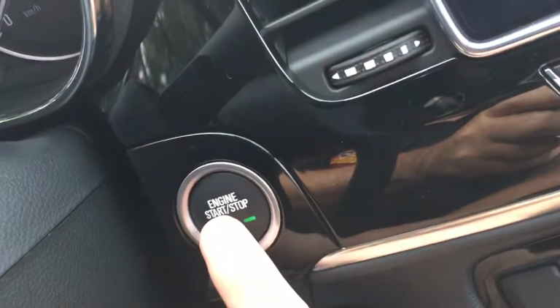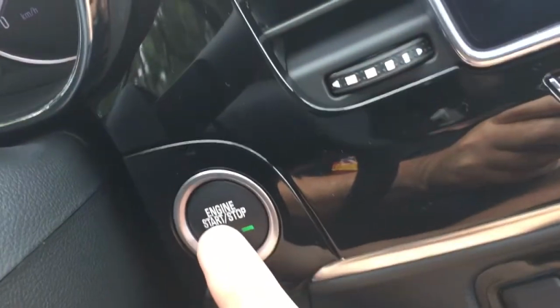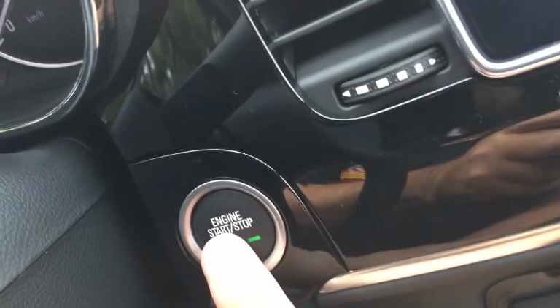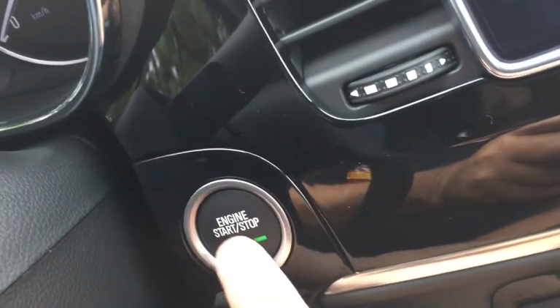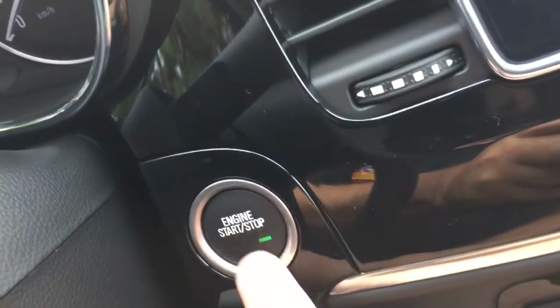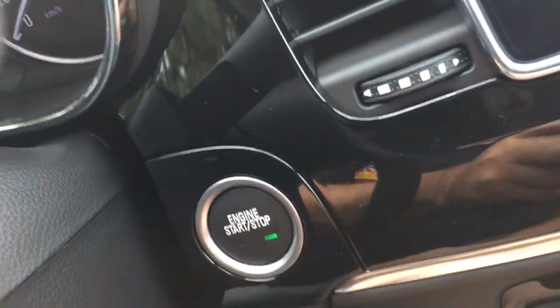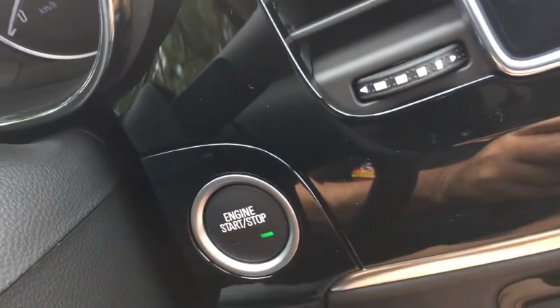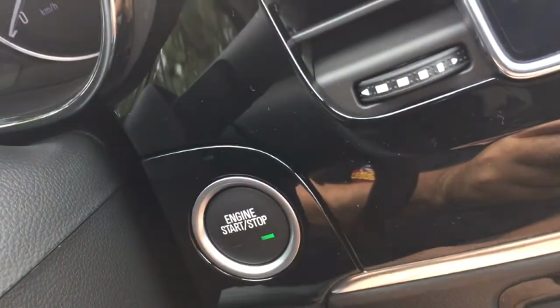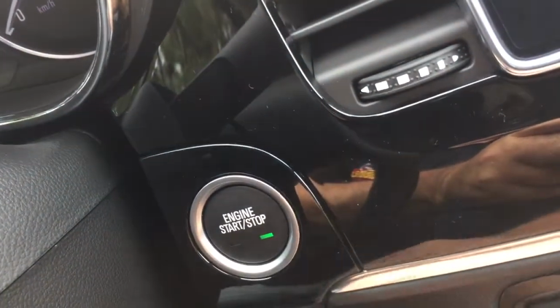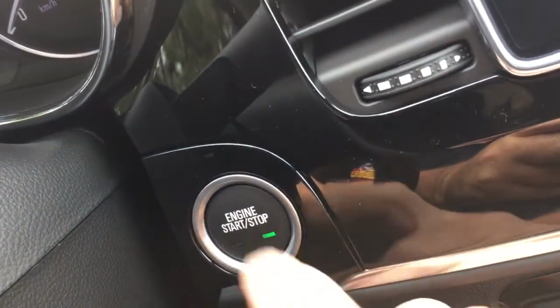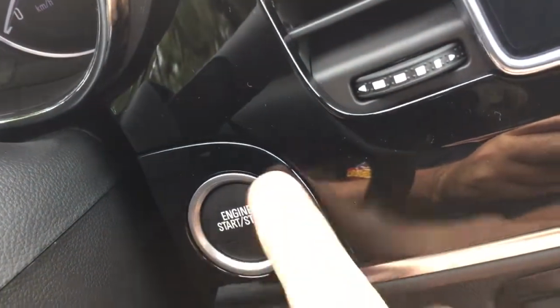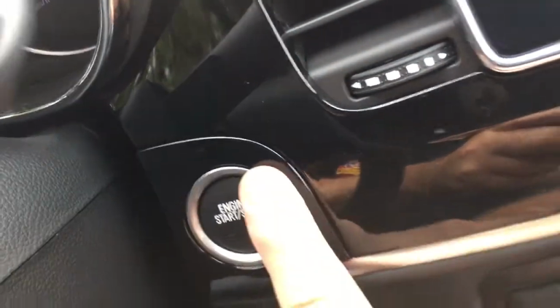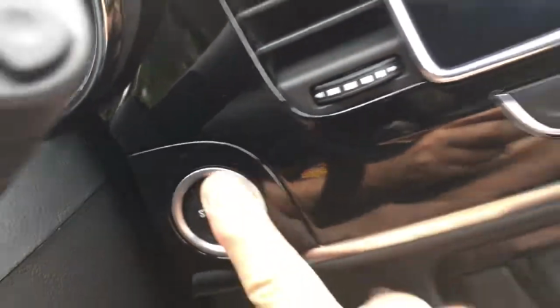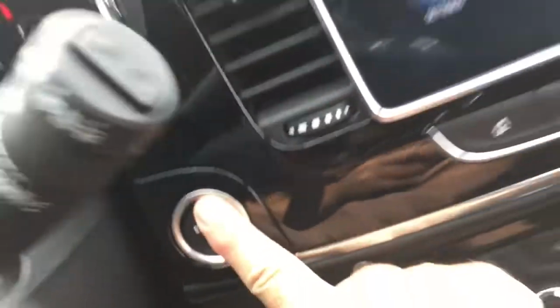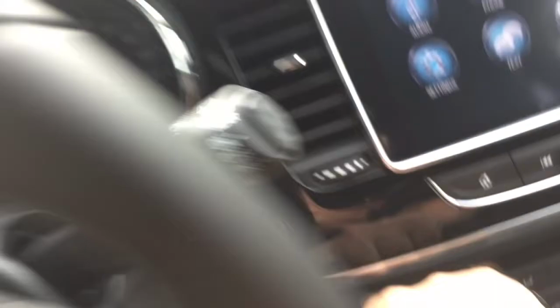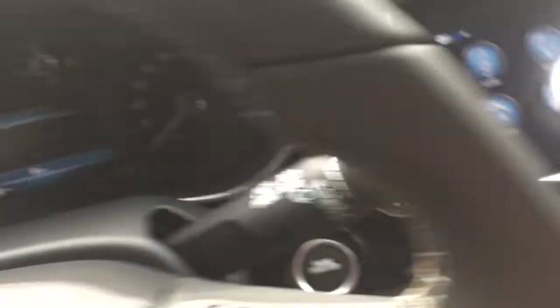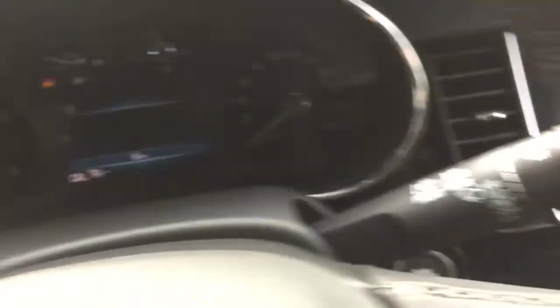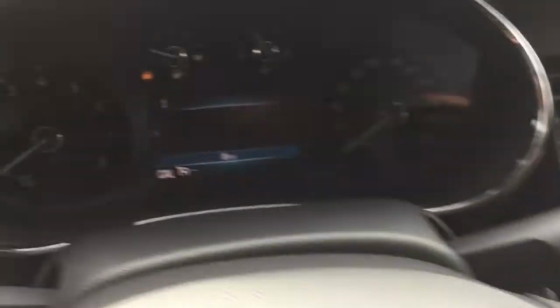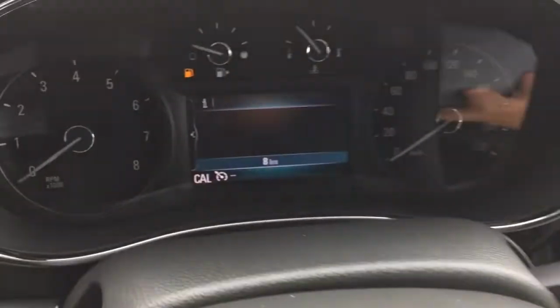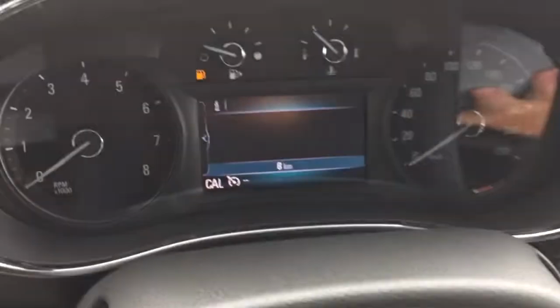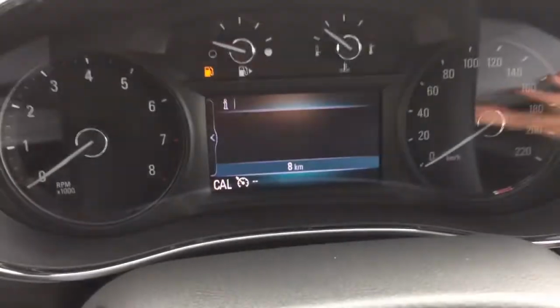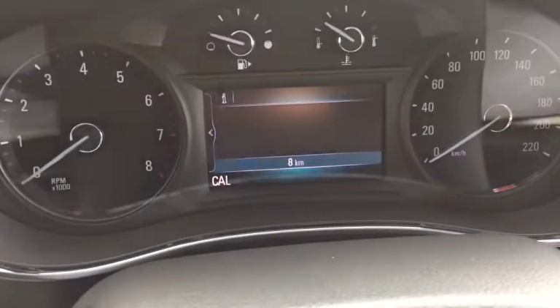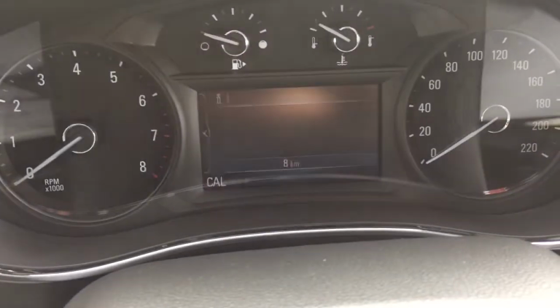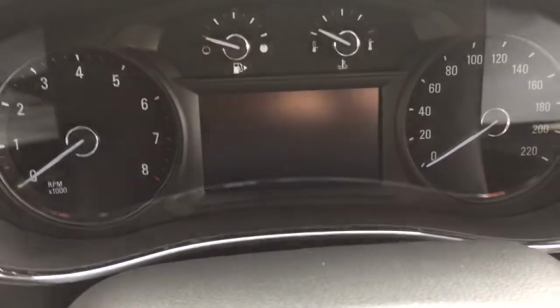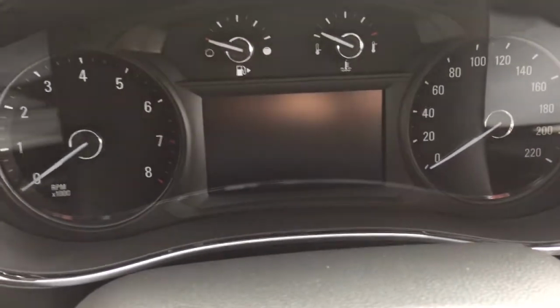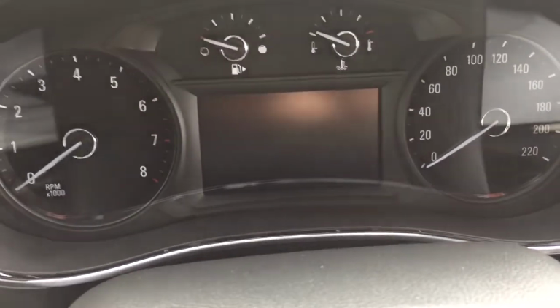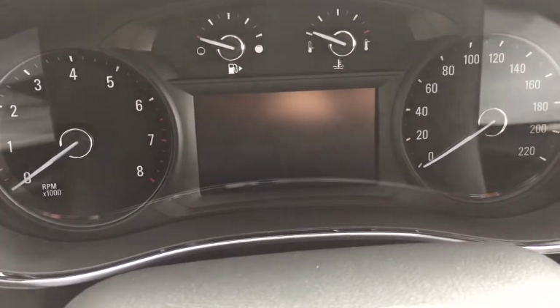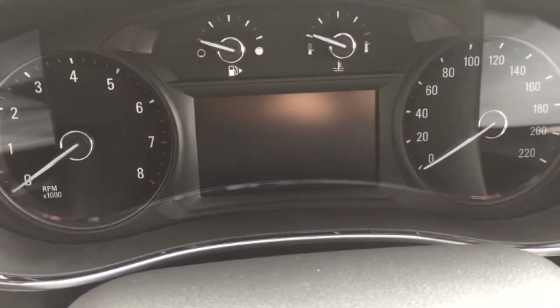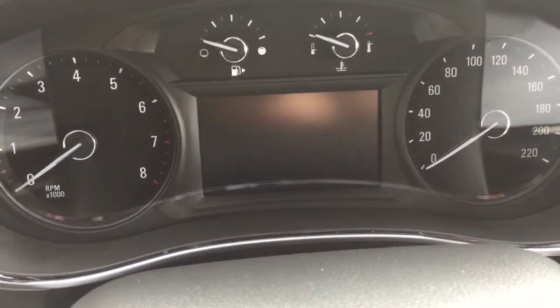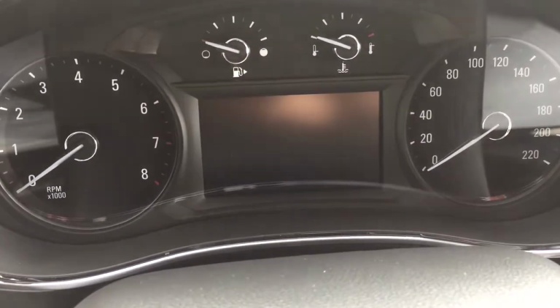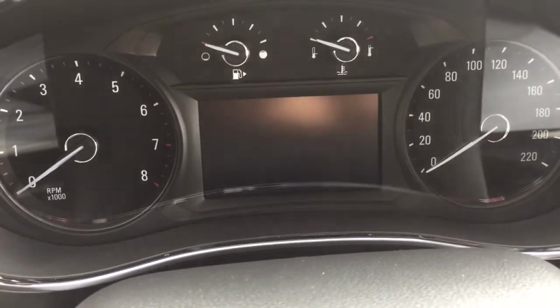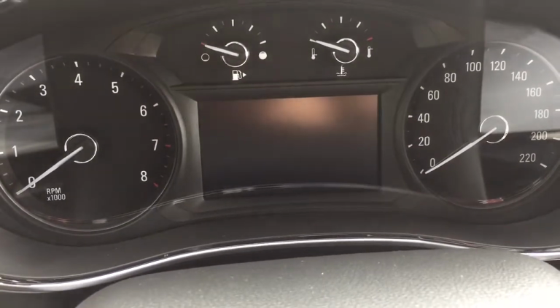I'm turning the engine off again — push start ignition. Foot's on the brake, press this button here, and the engine will disengage.